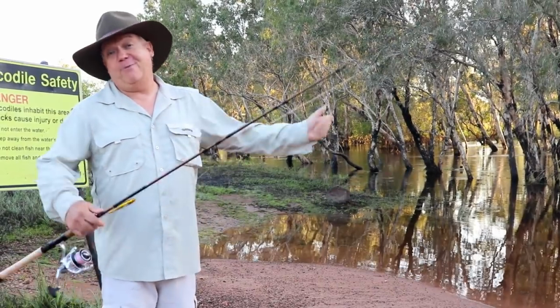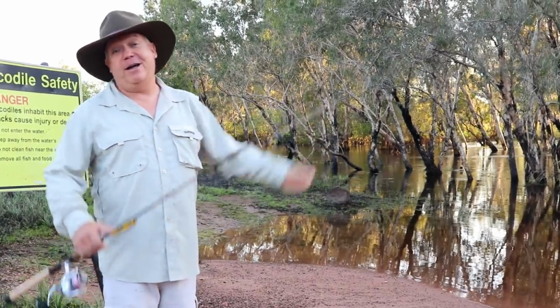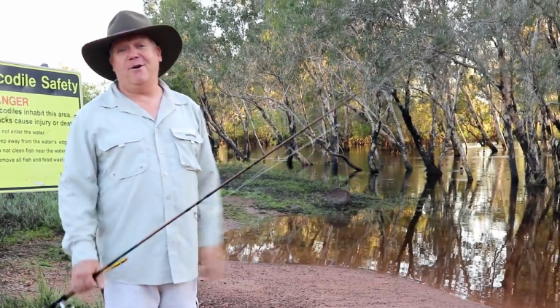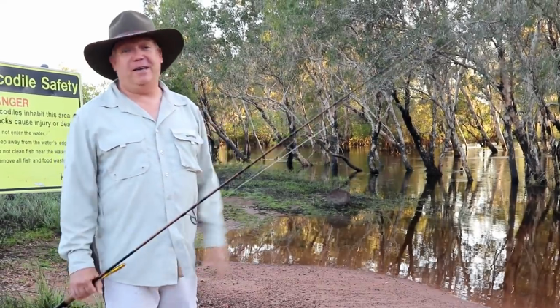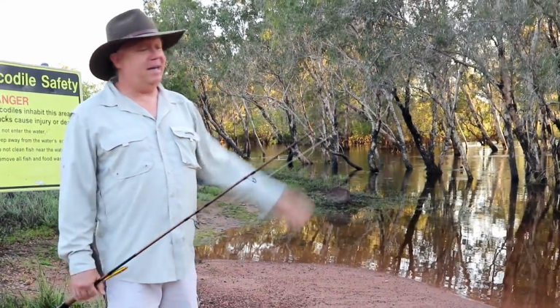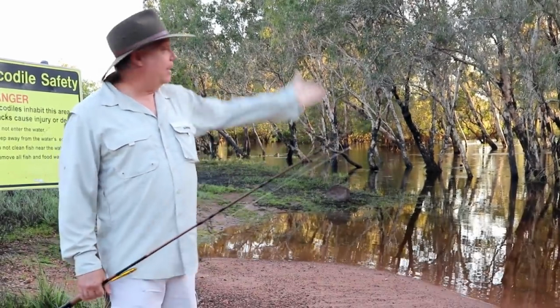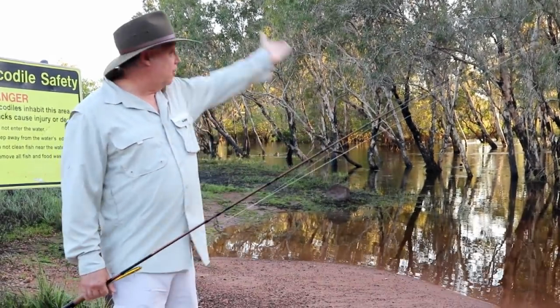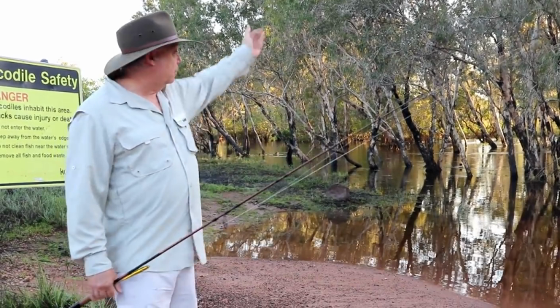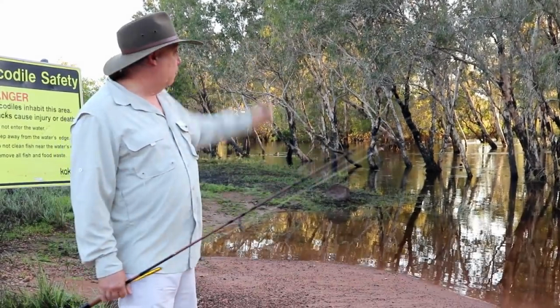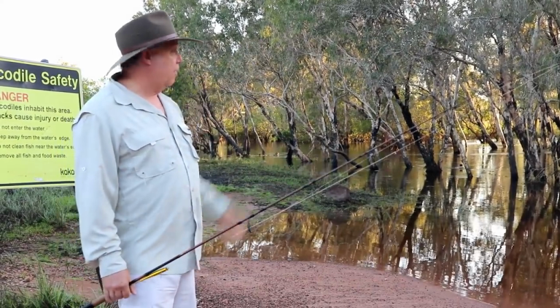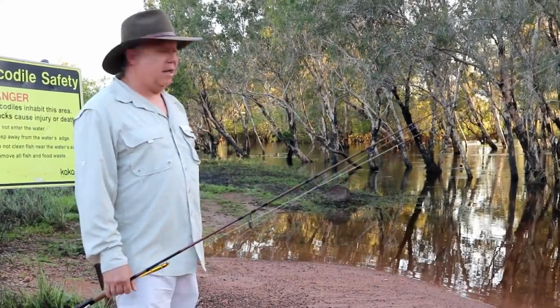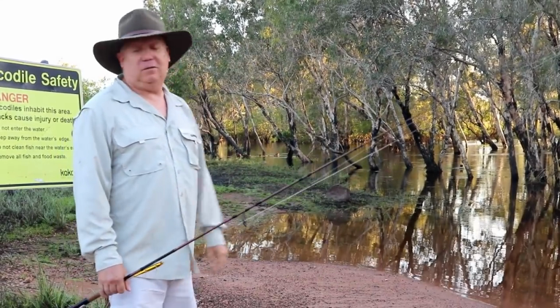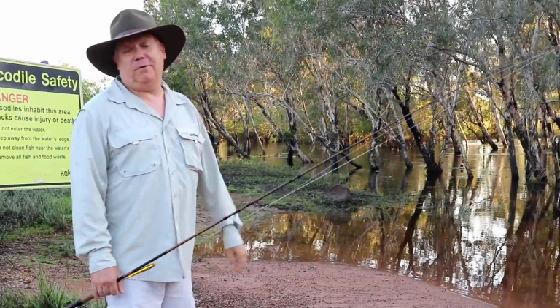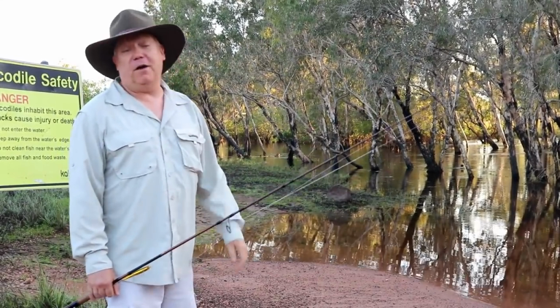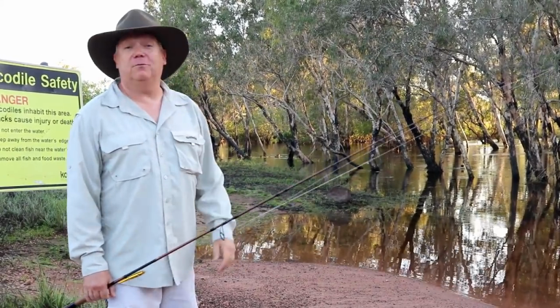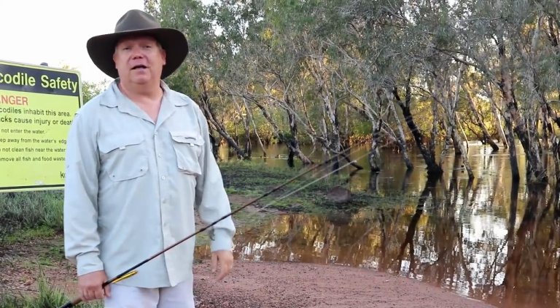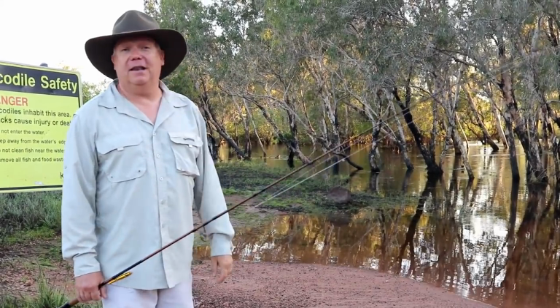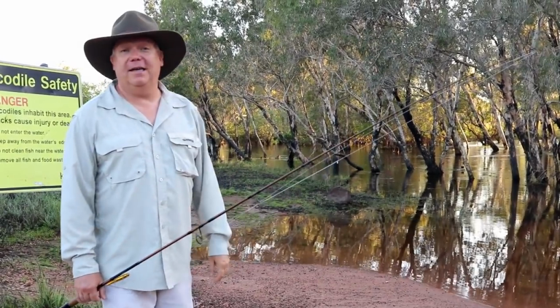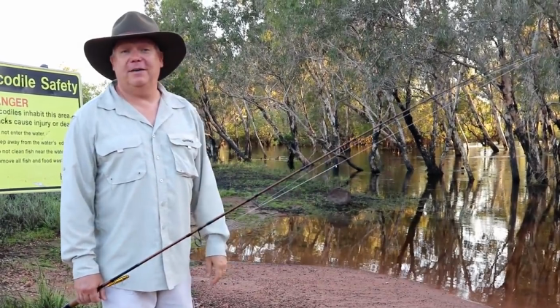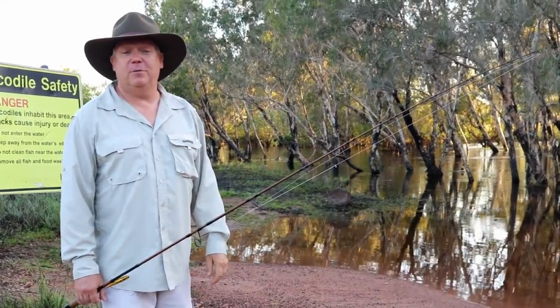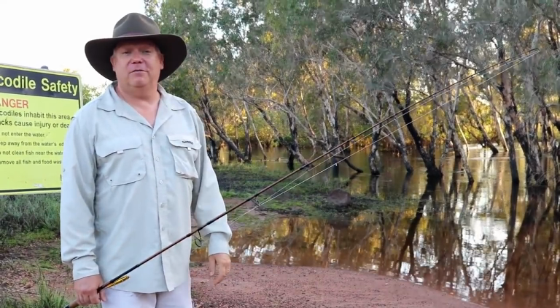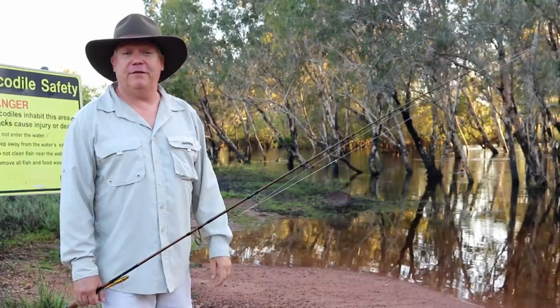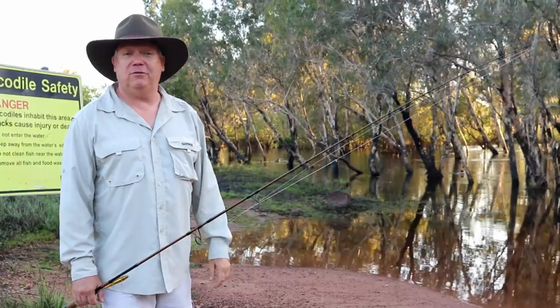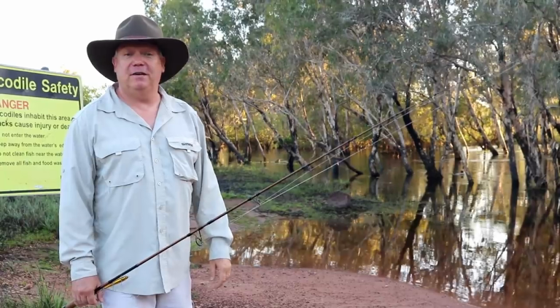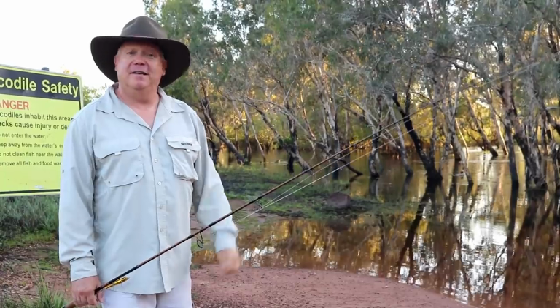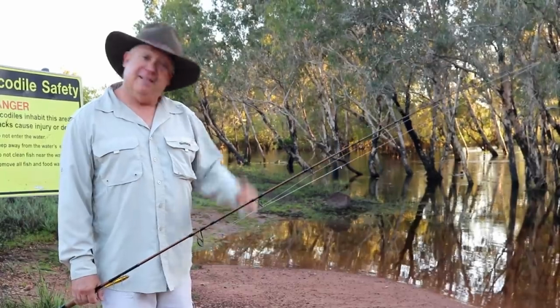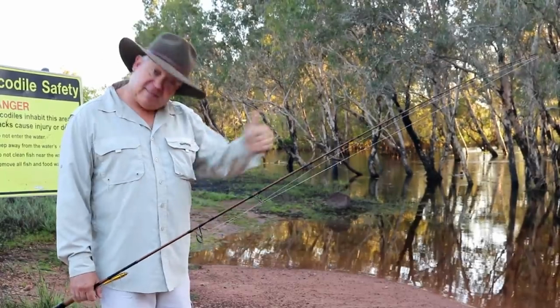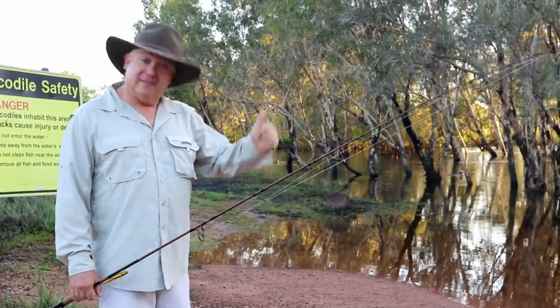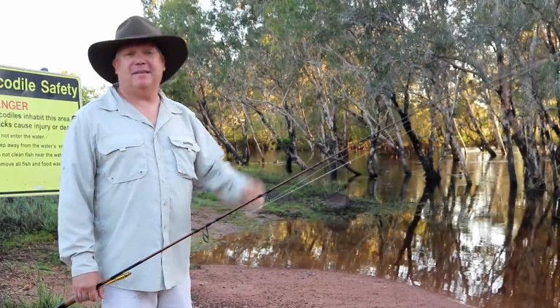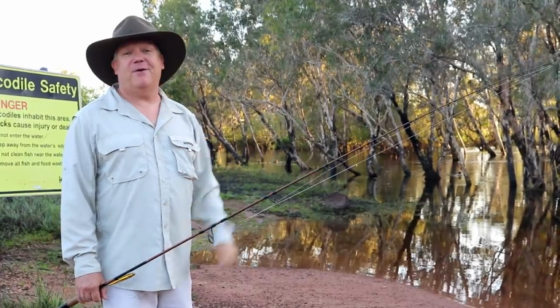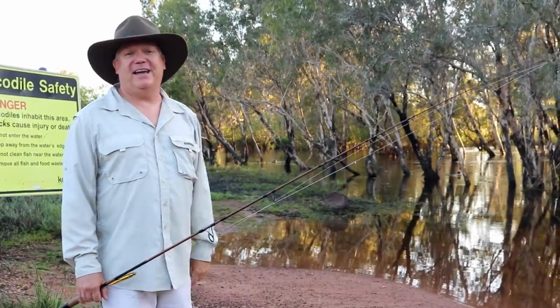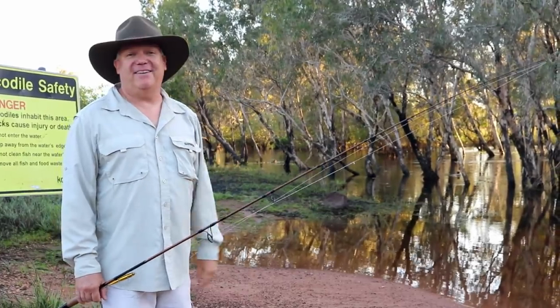We think it was a barramundi, so let's give it a go. We can't get across to the rock art, so we might as well give it a bit of a fish. Let's see how we go.